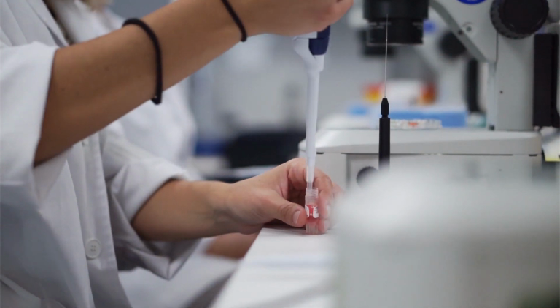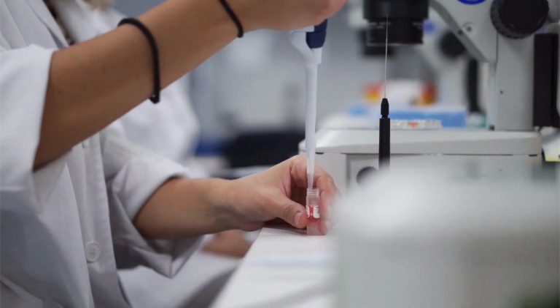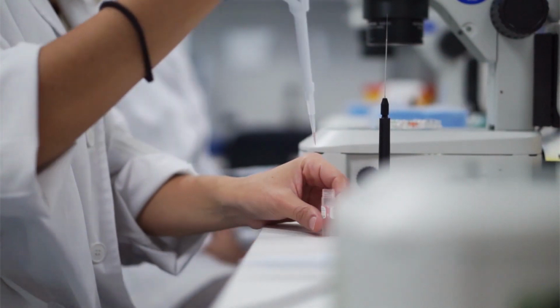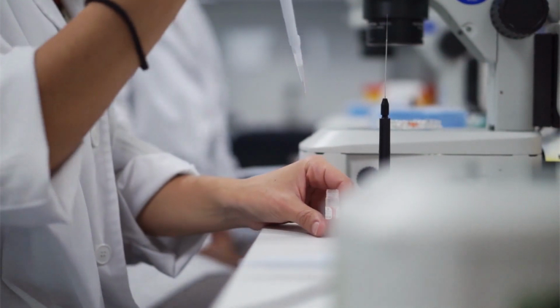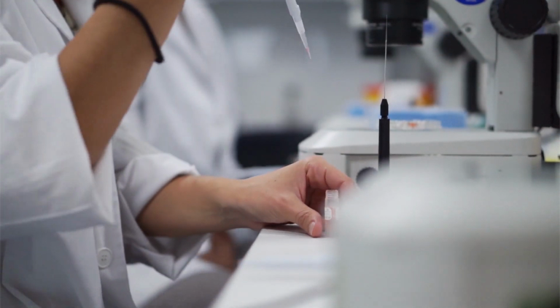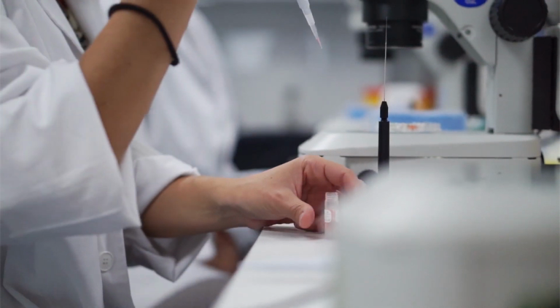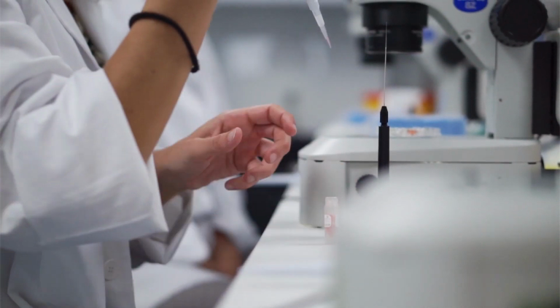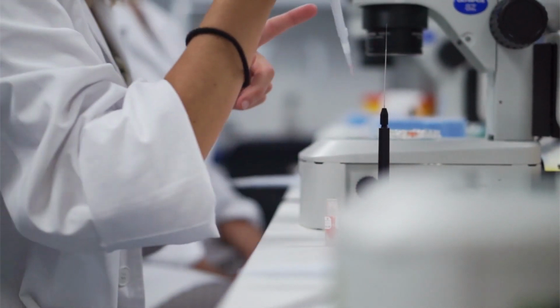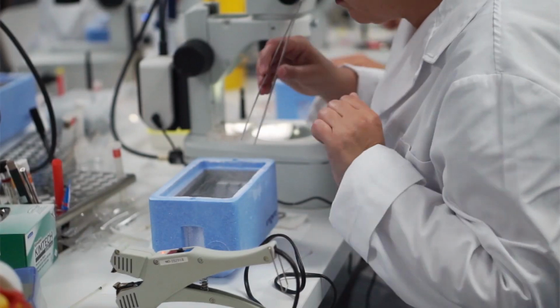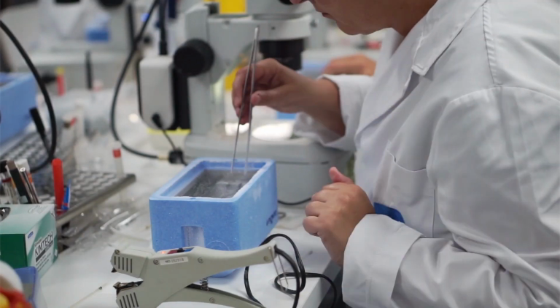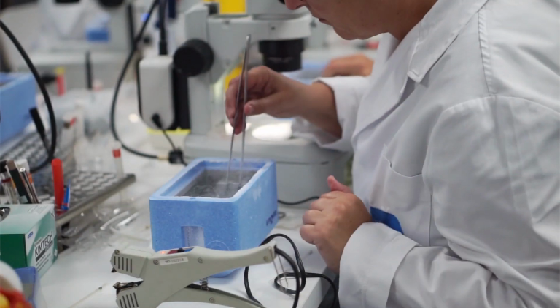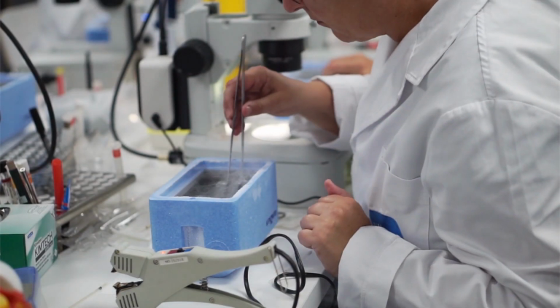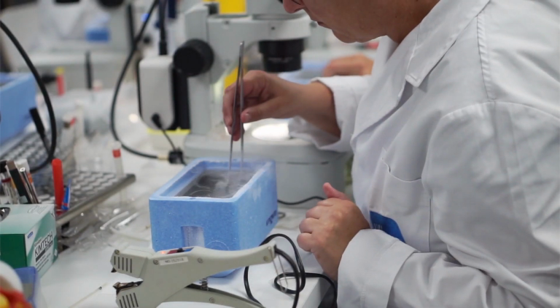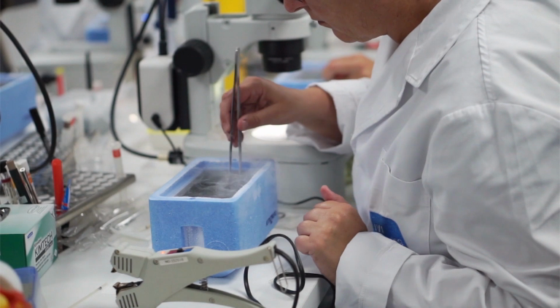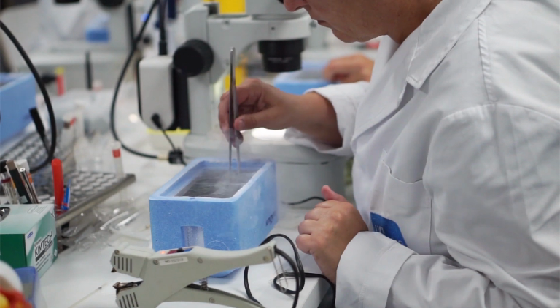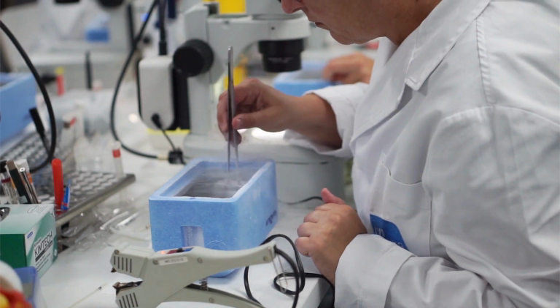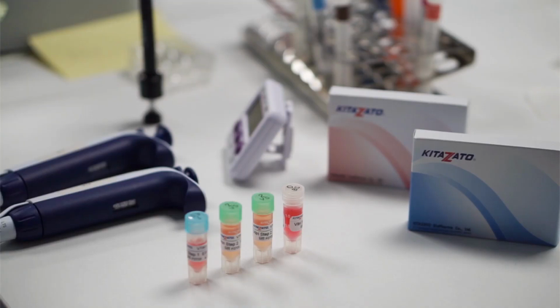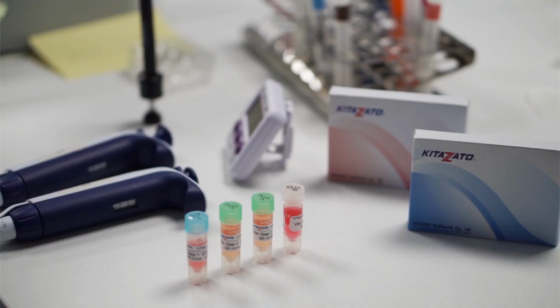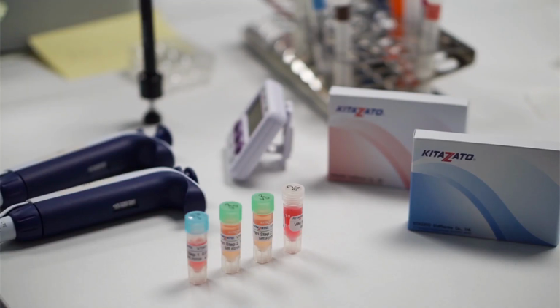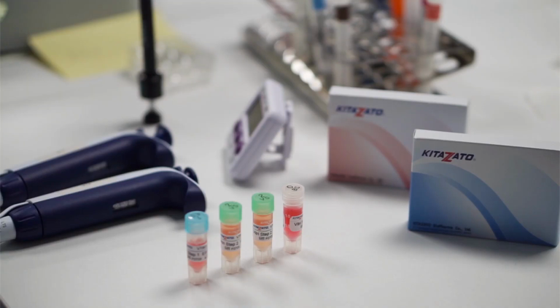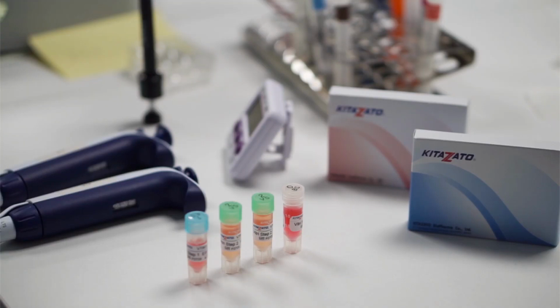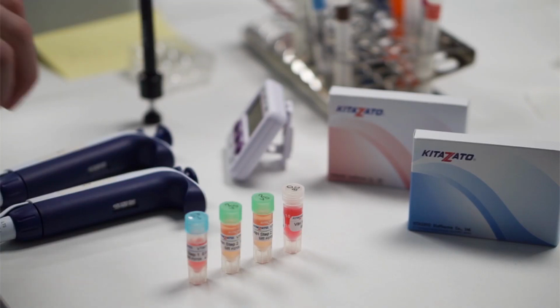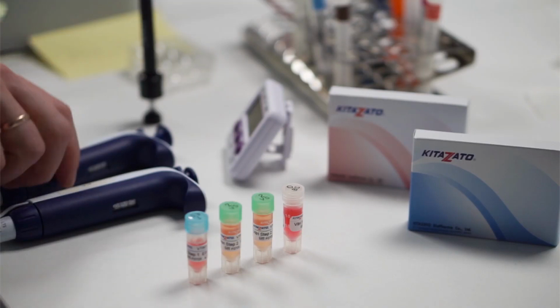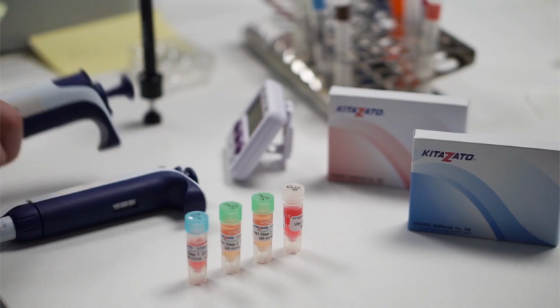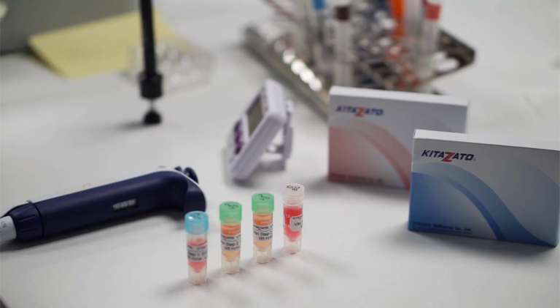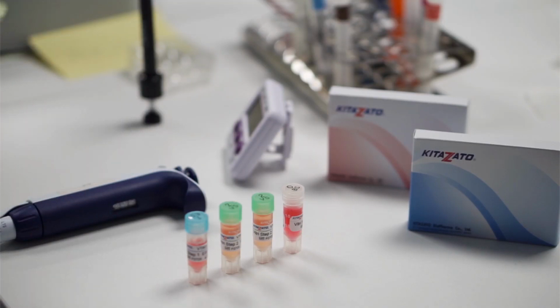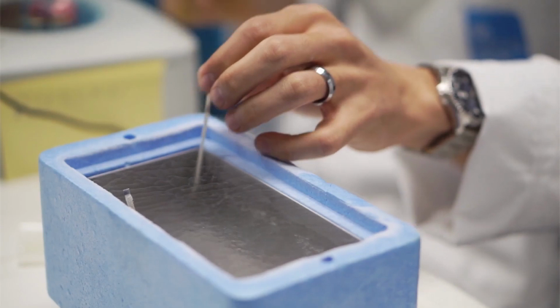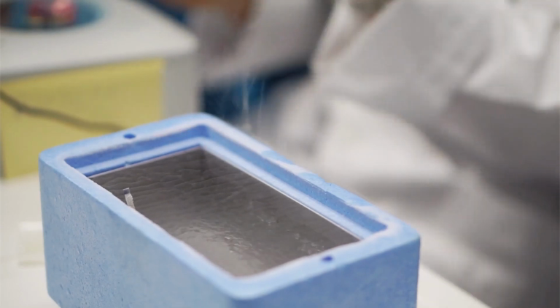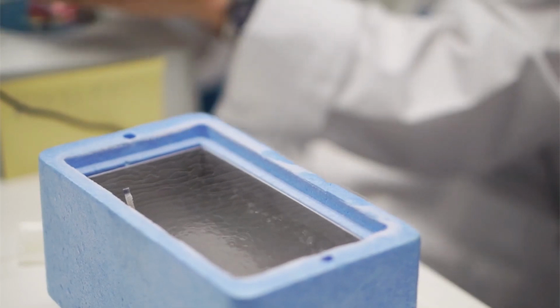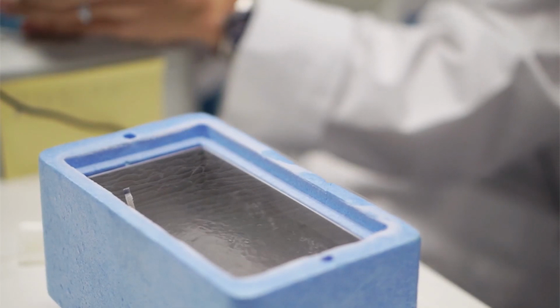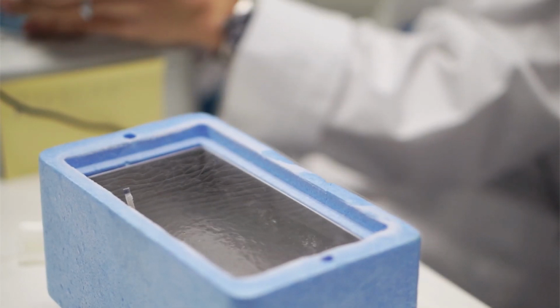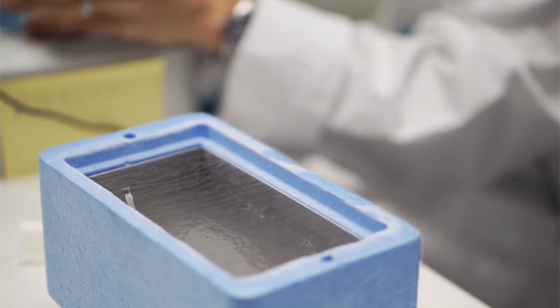Our objective is not to sell you a product — it's for you to obtain the results that KITESATO vitrification offers.